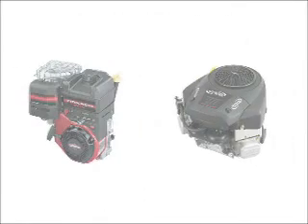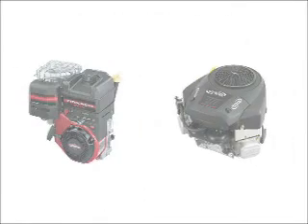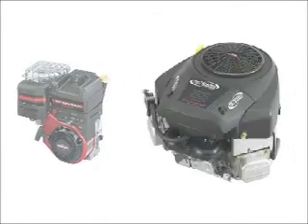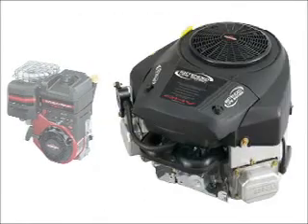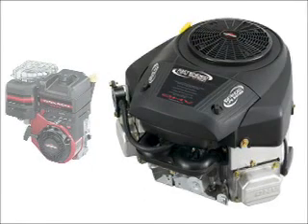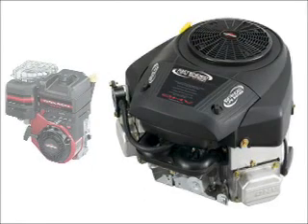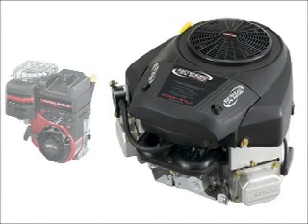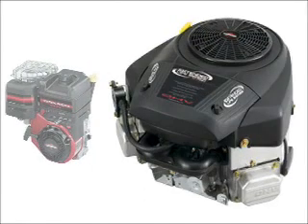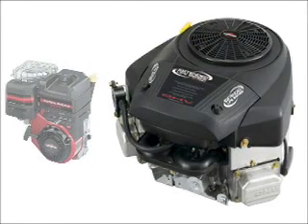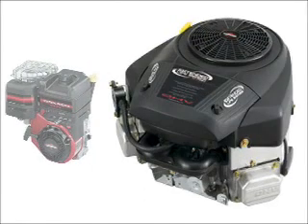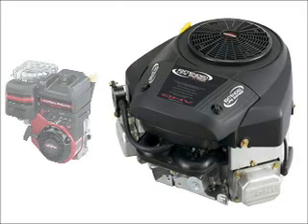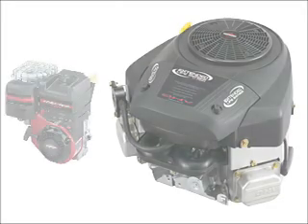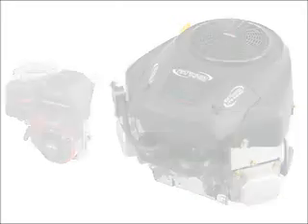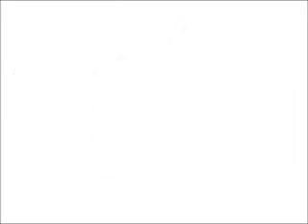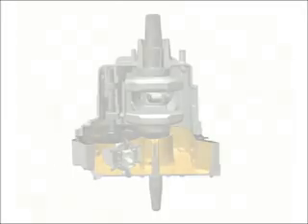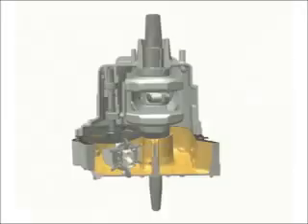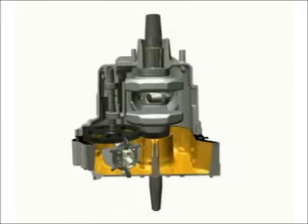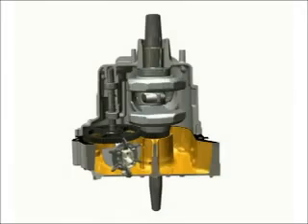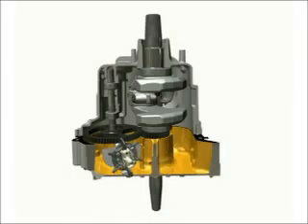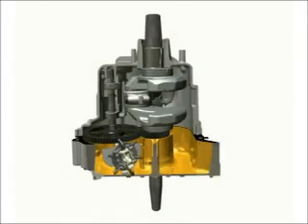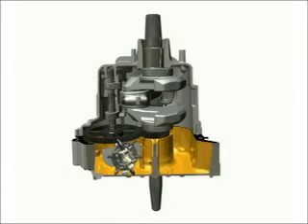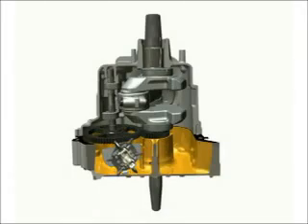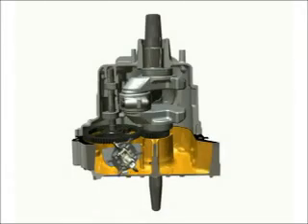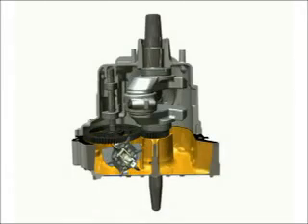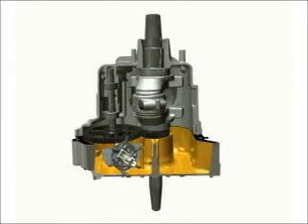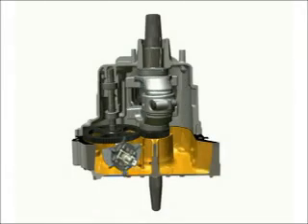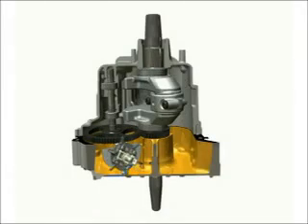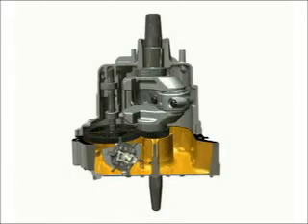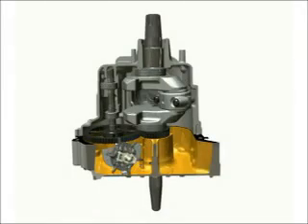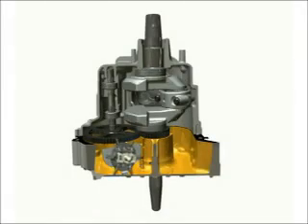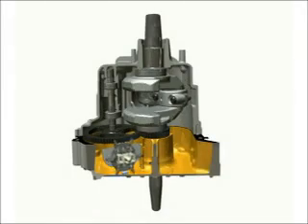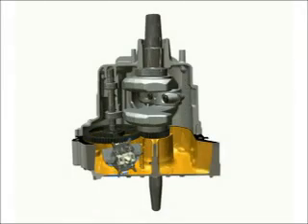On vertical crankshaft engines, a spinning gear with paddles is immersed in oil and slings lubricant throughout the crankcase.